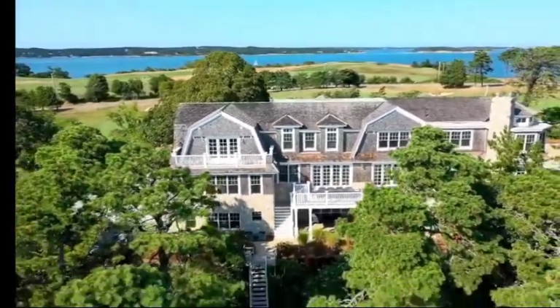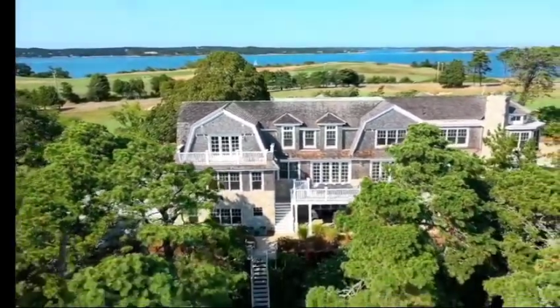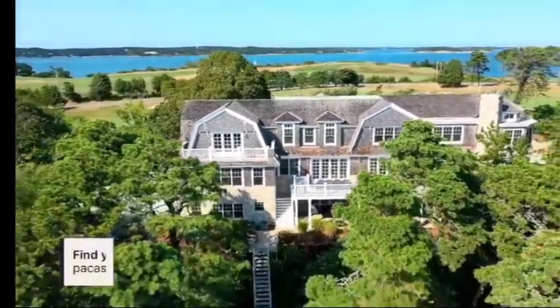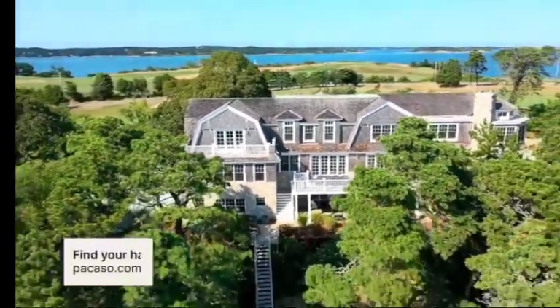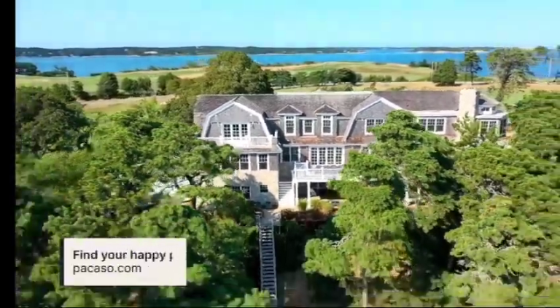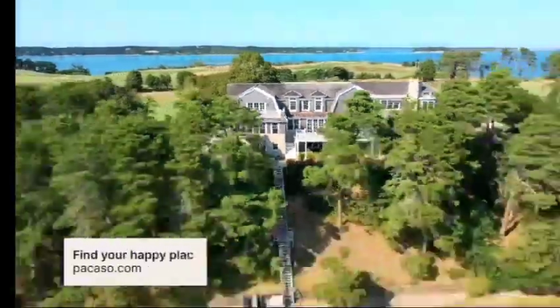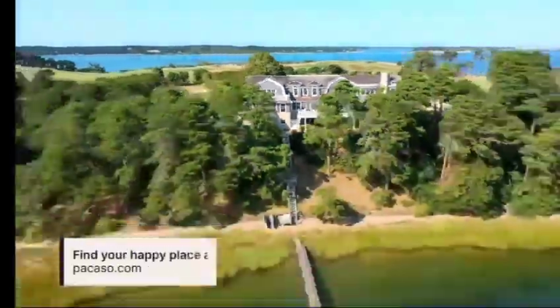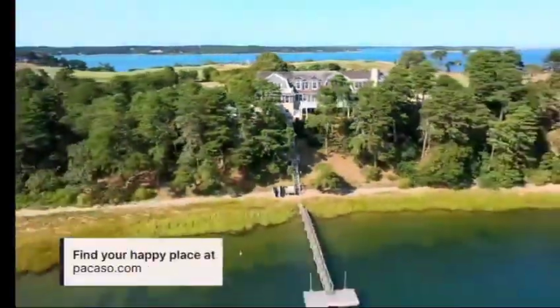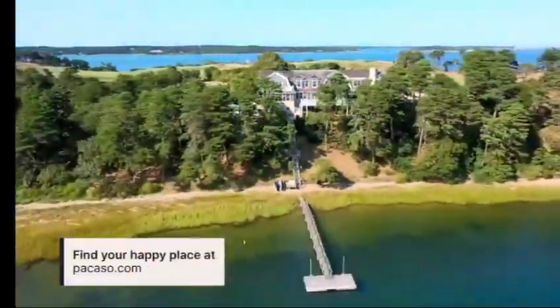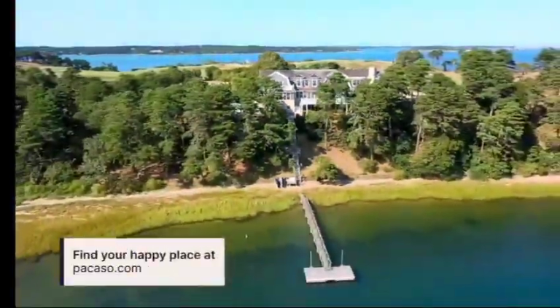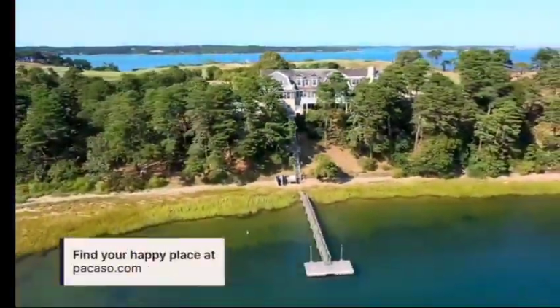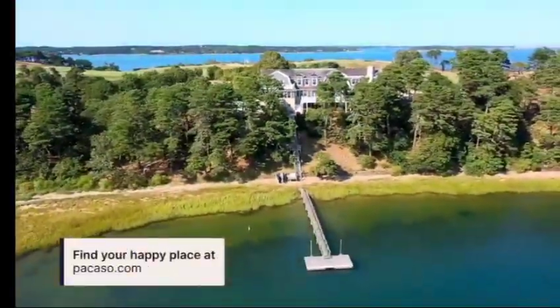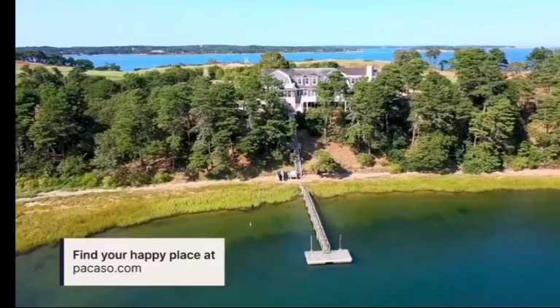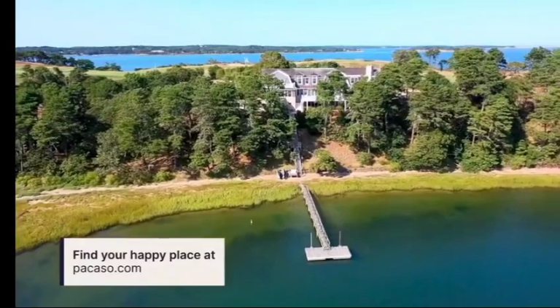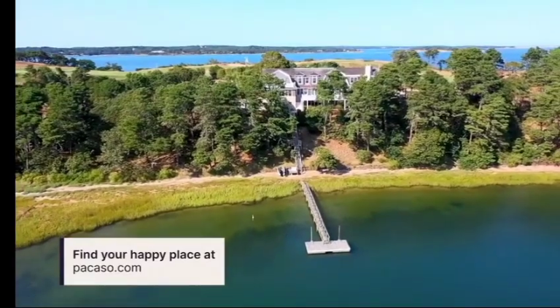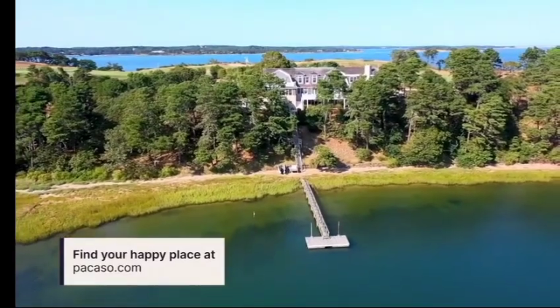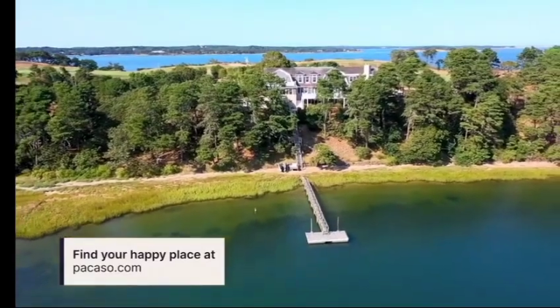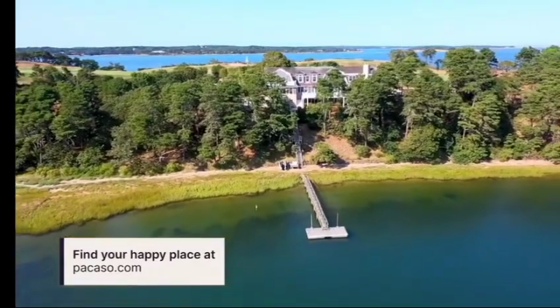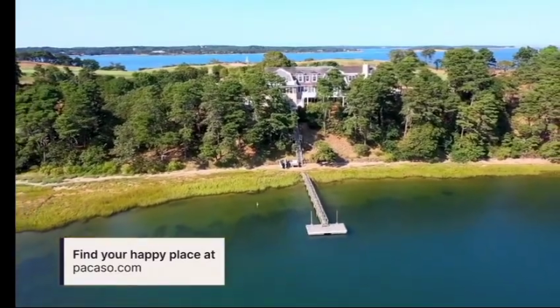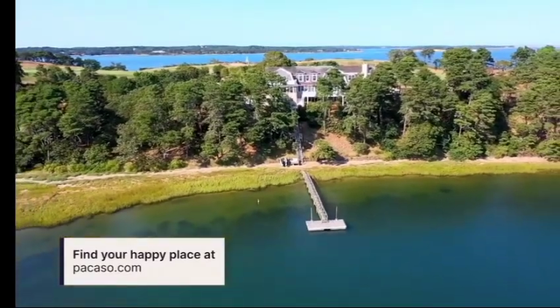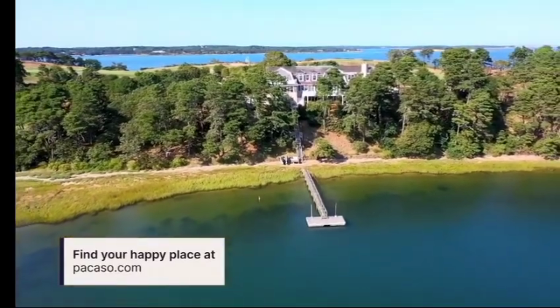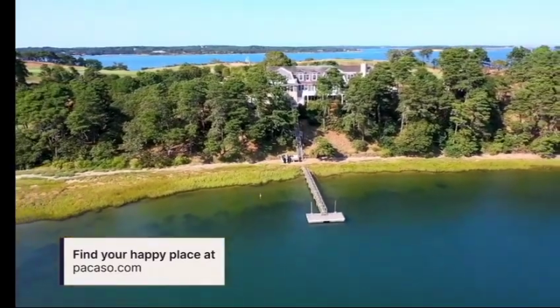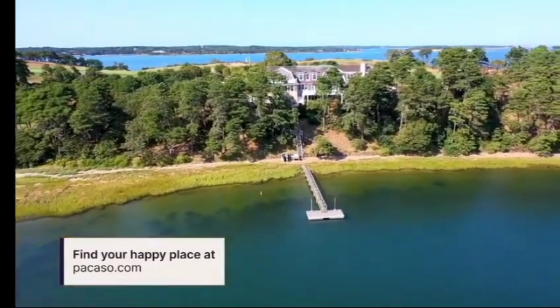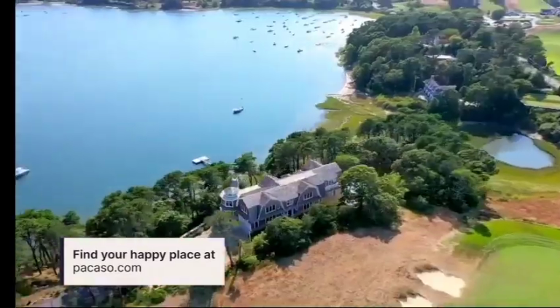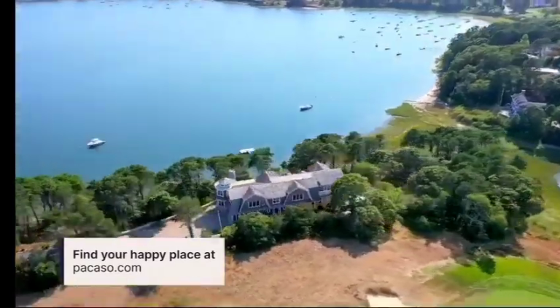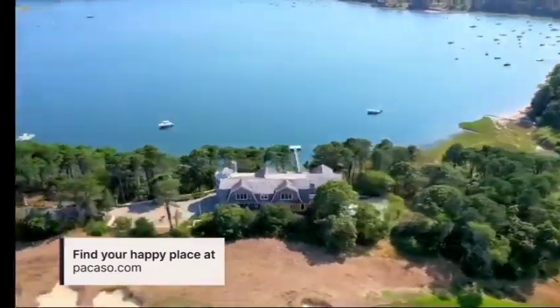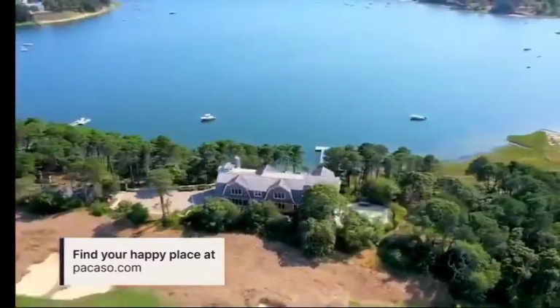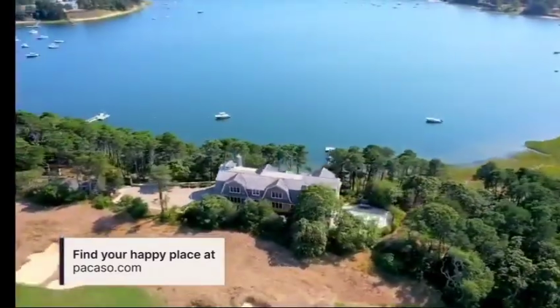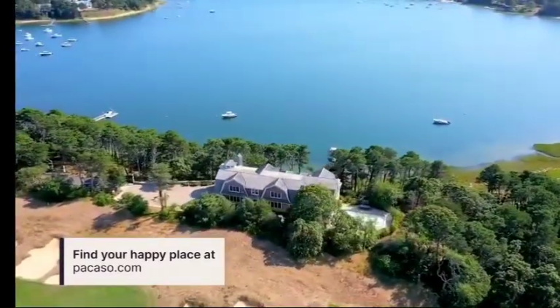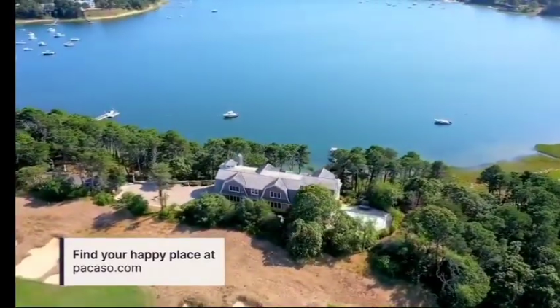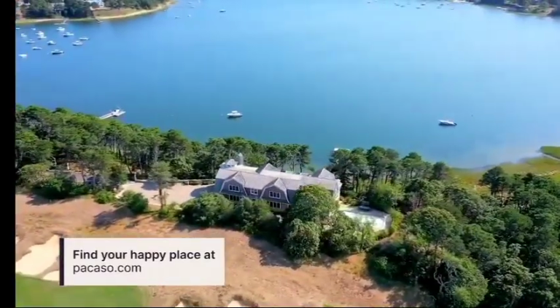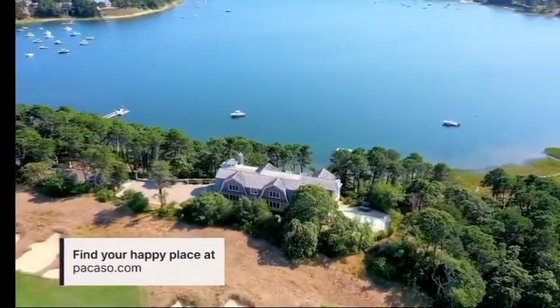Want to make Fox Hill your family's happy place? Get in touch or learn more at picasso.com.